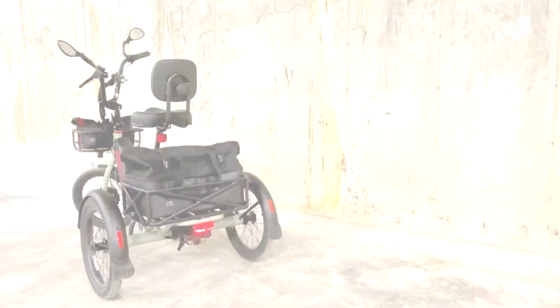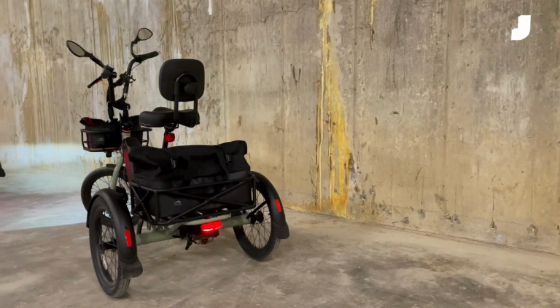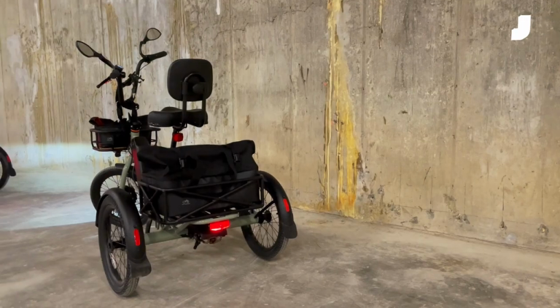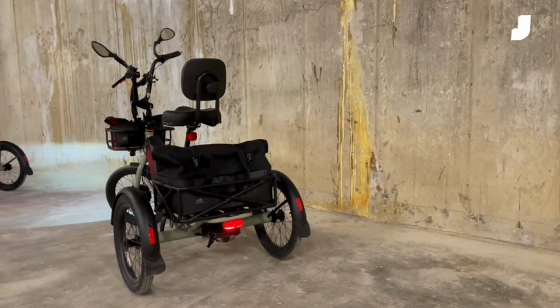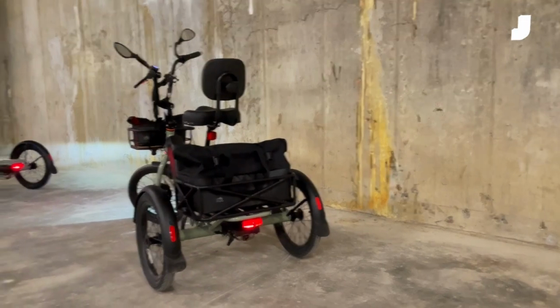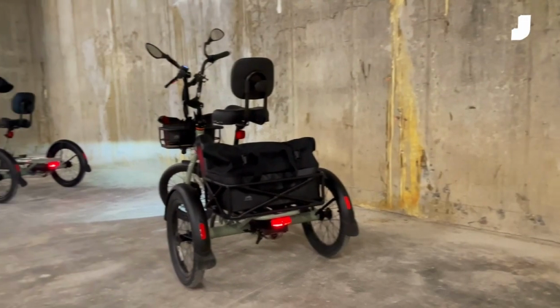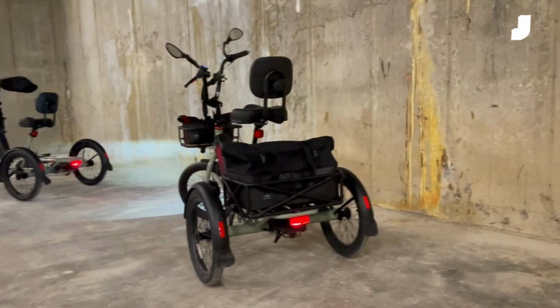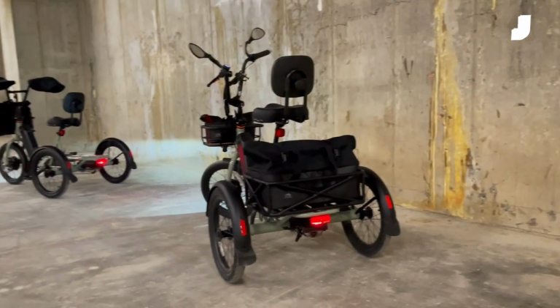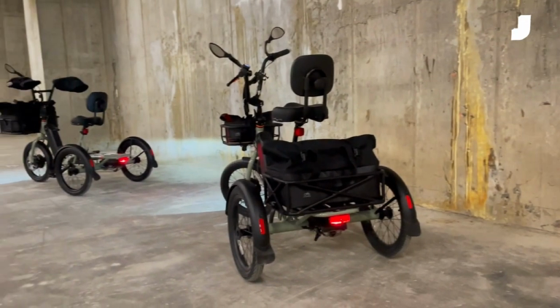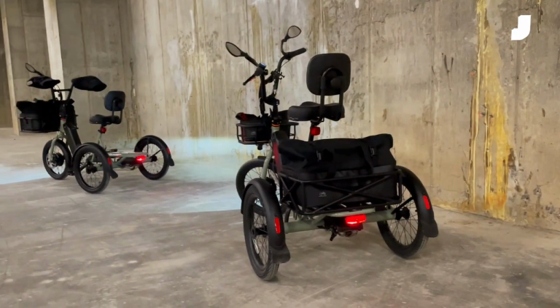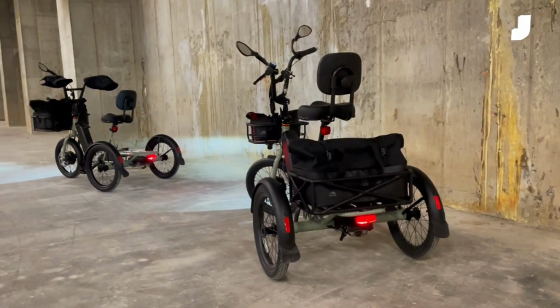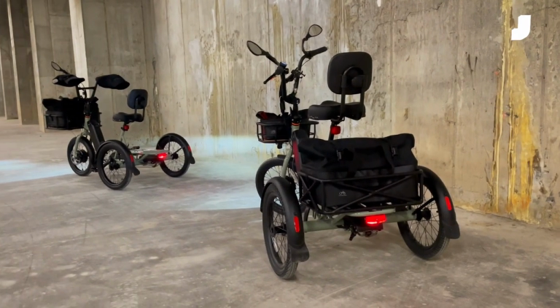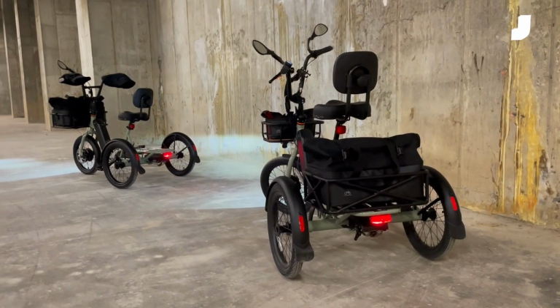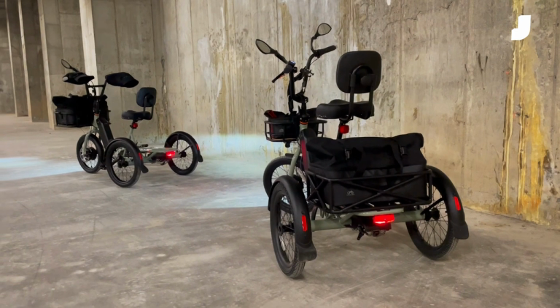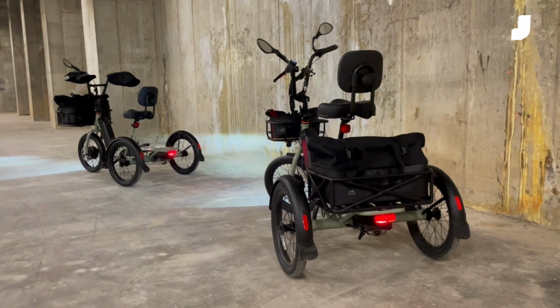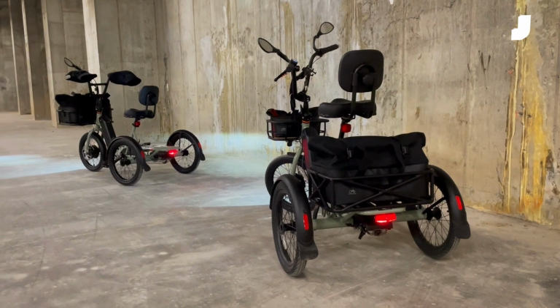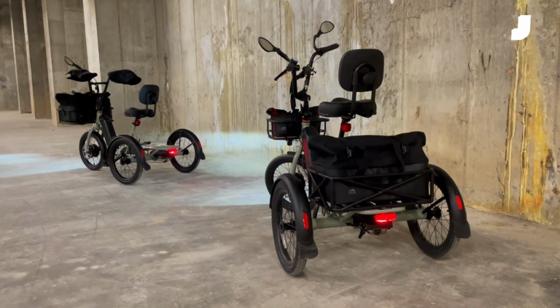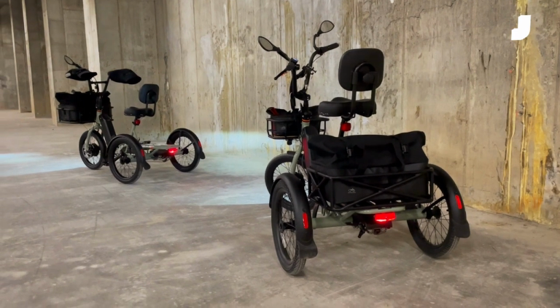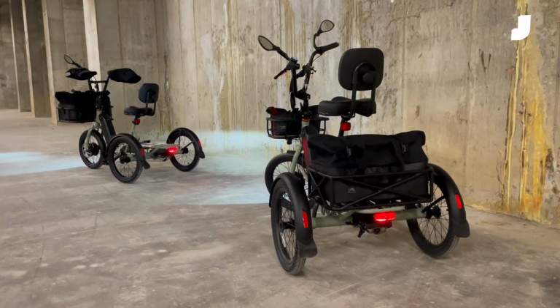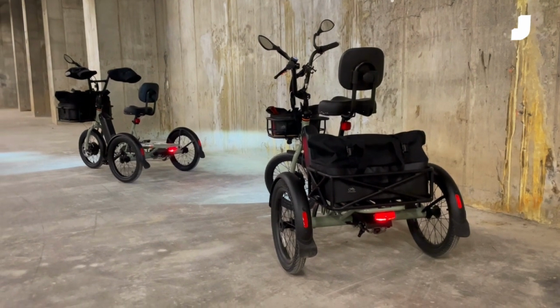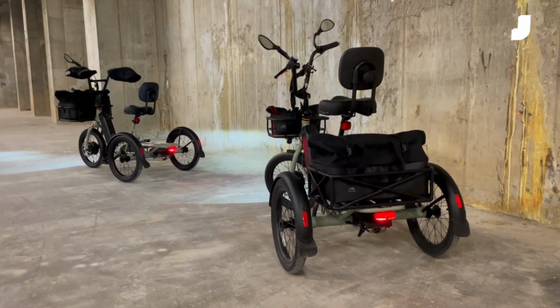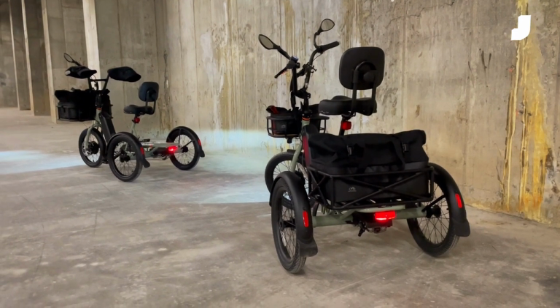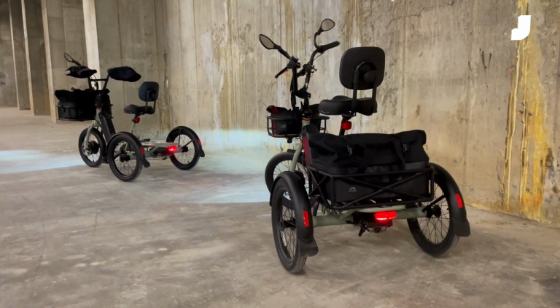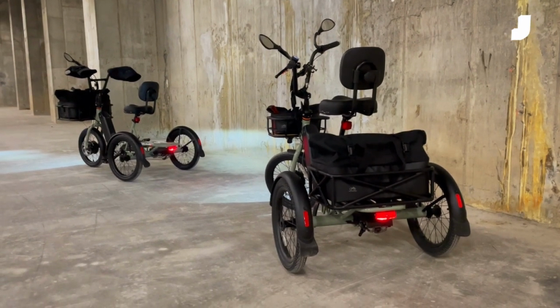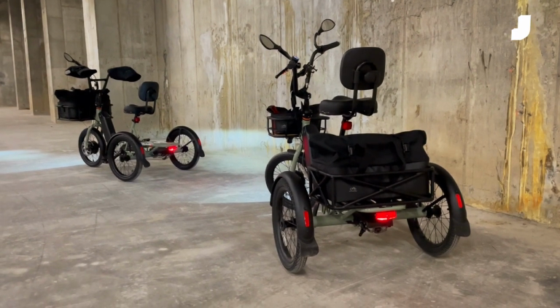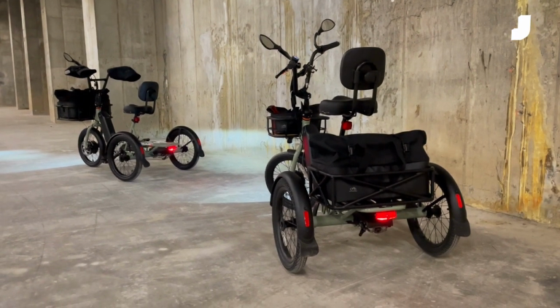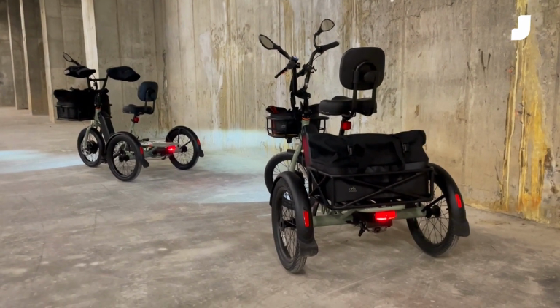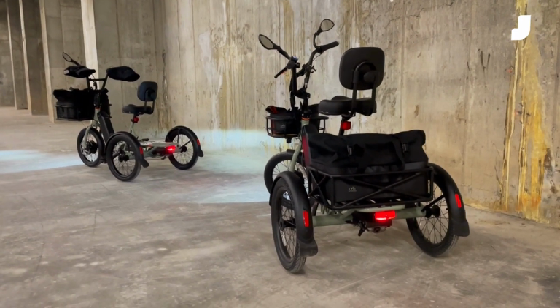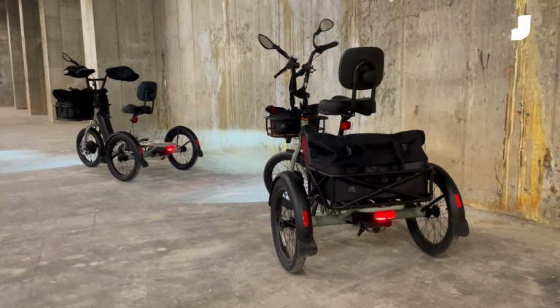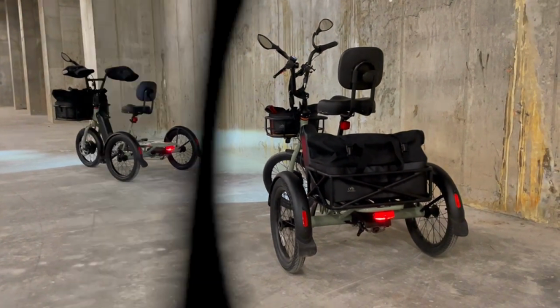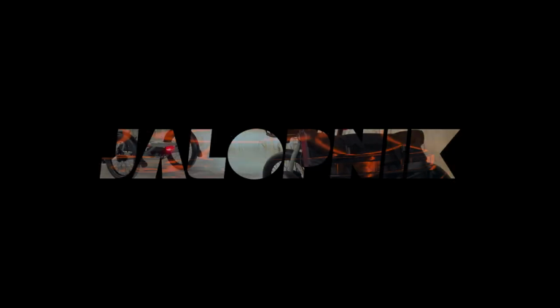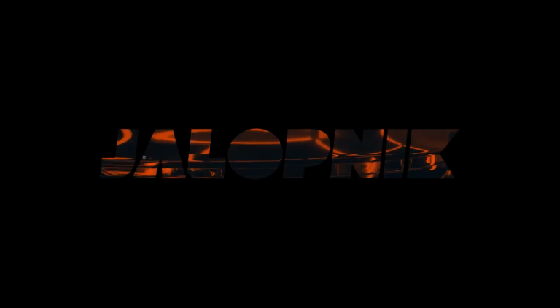So what do you think? Is this $2,500 electric trike enough to convince you that three wheels are better than two?